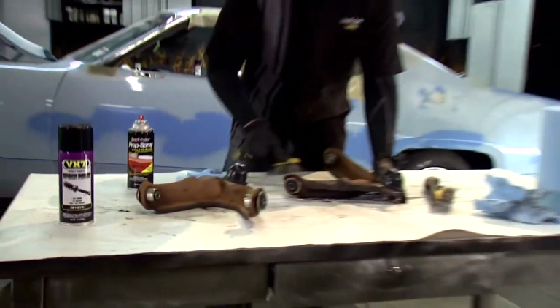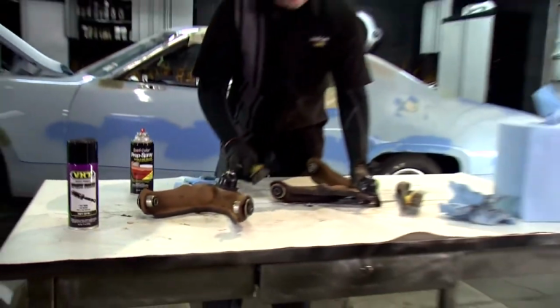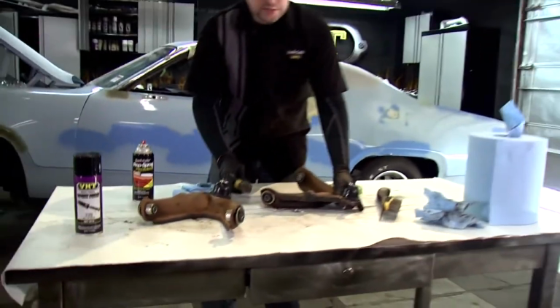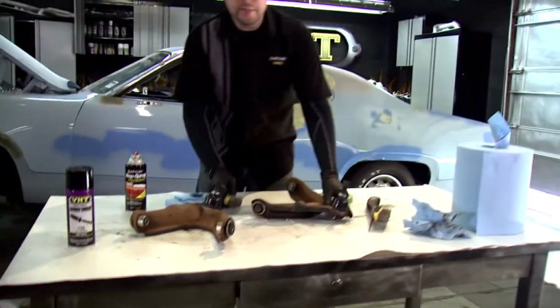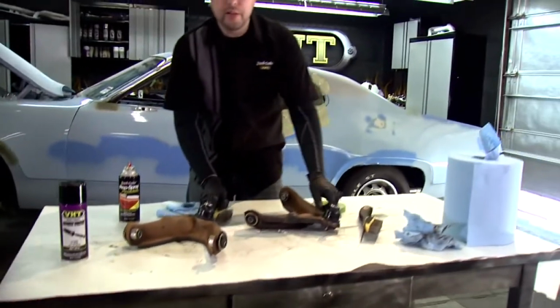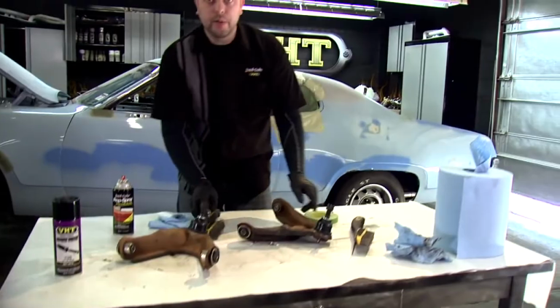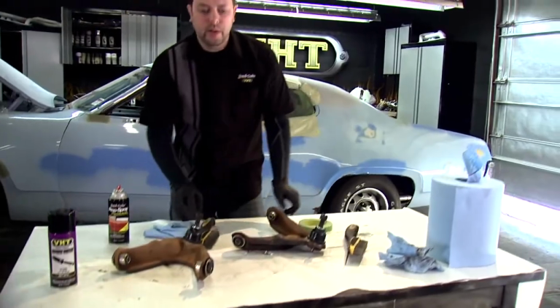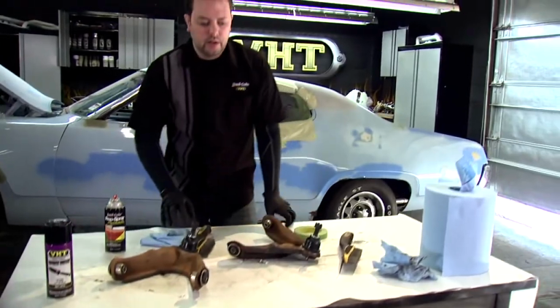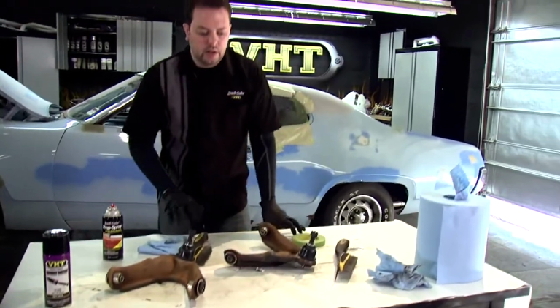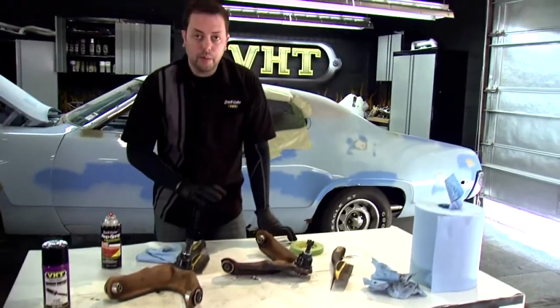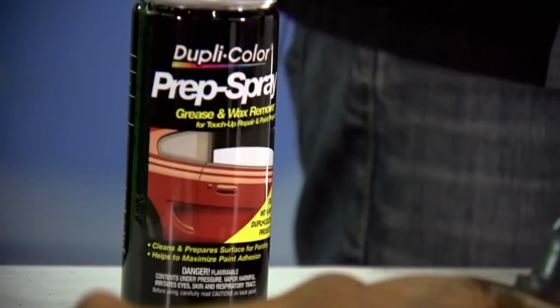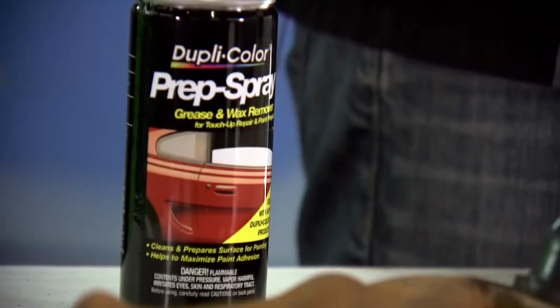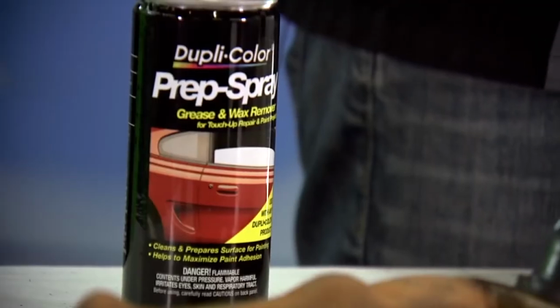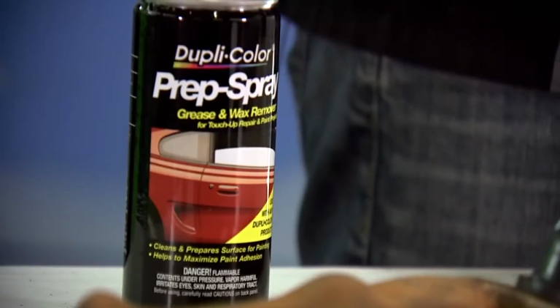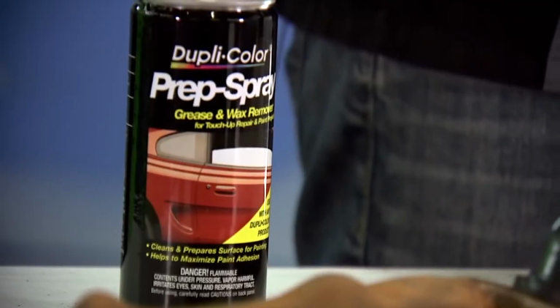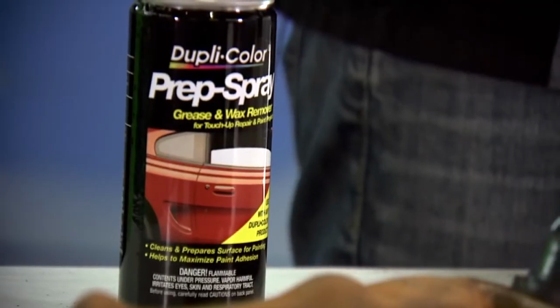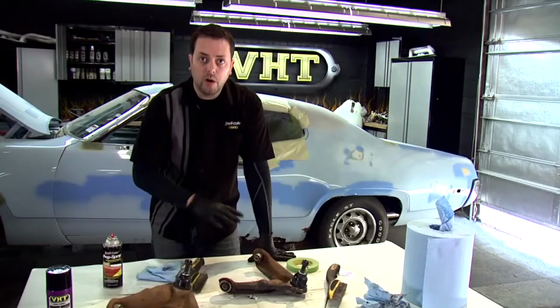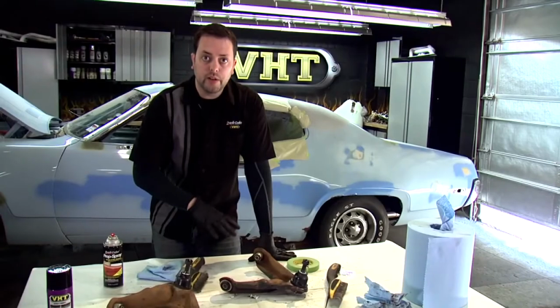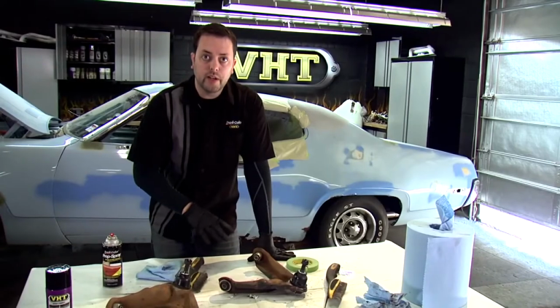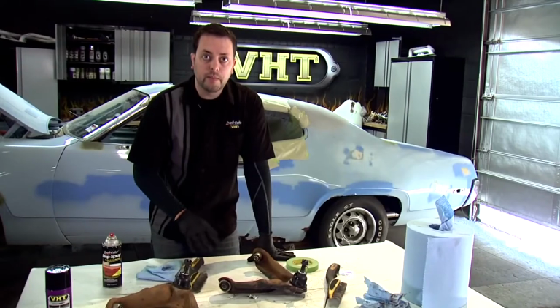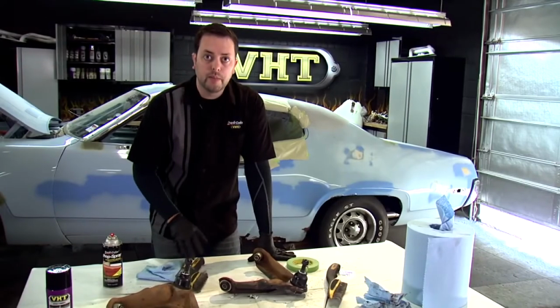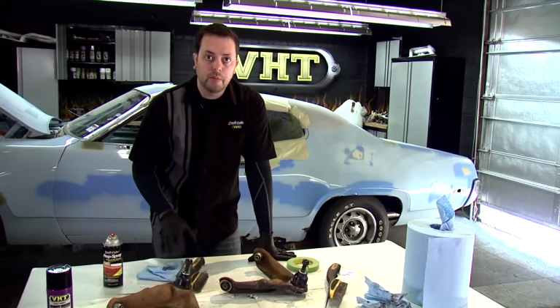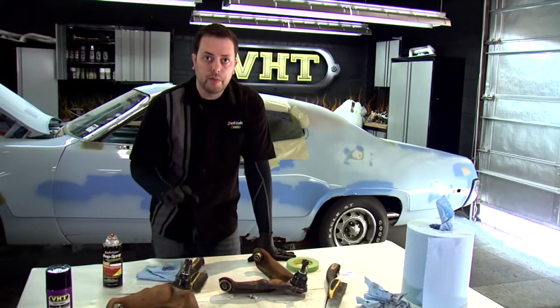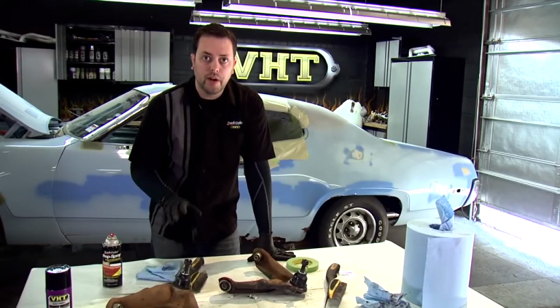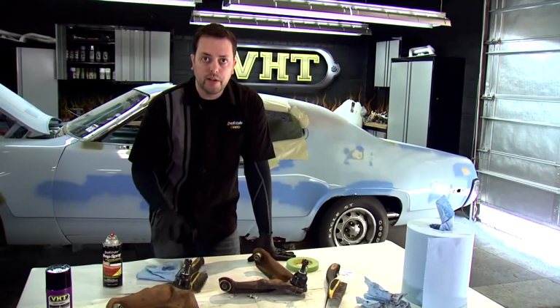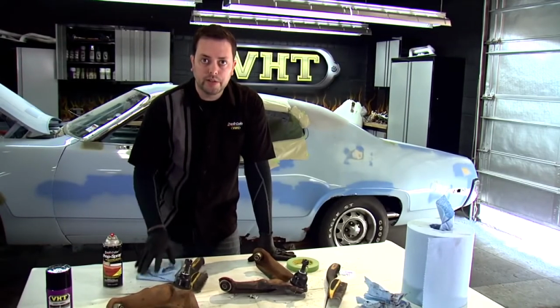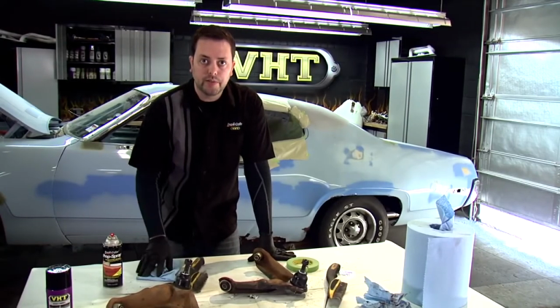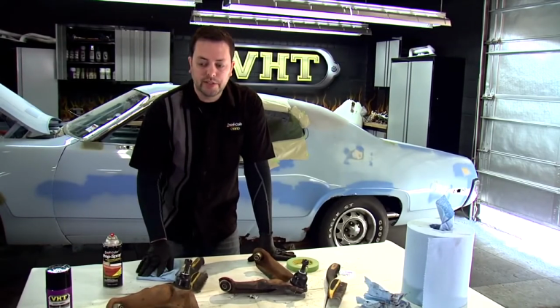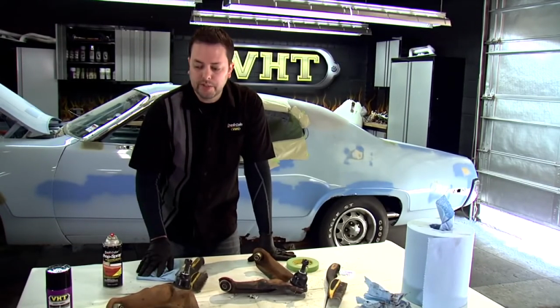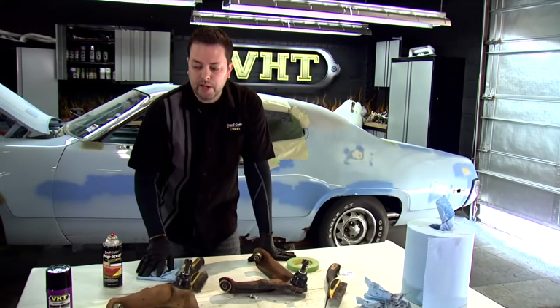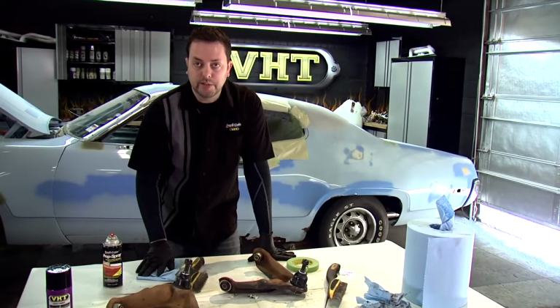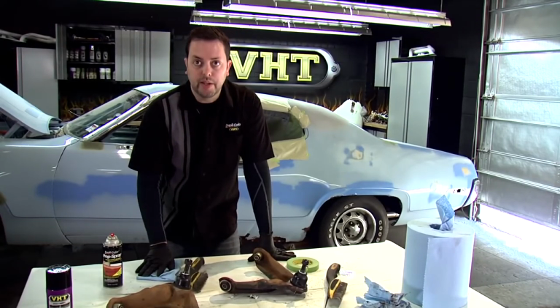So that should about do it. Now we'll use our prep spray to get it all cleaned up, and then we'll be ready to use our VHT Epoxy paint.